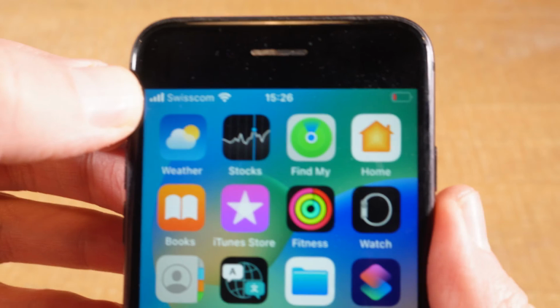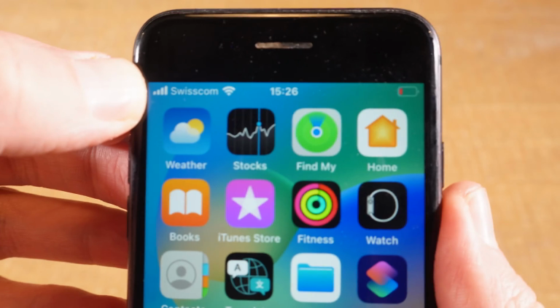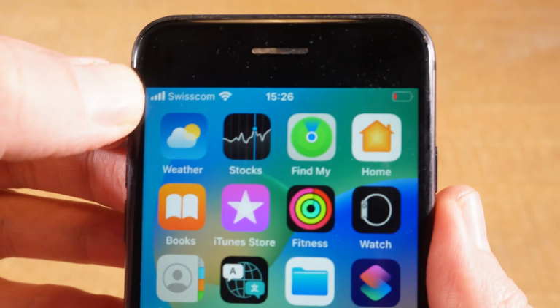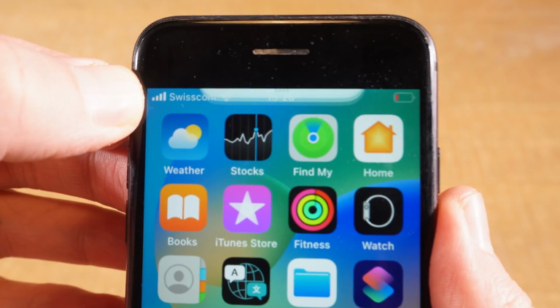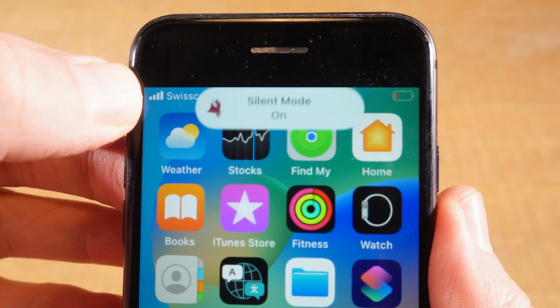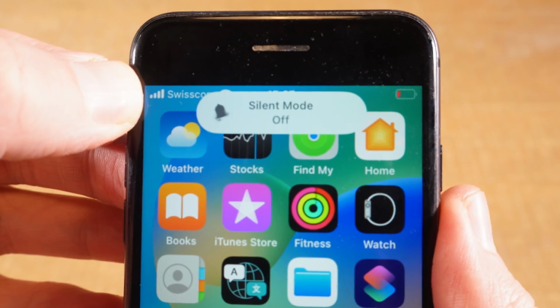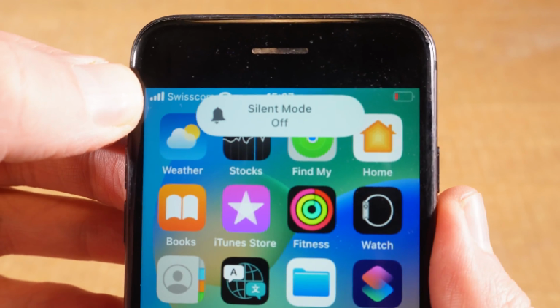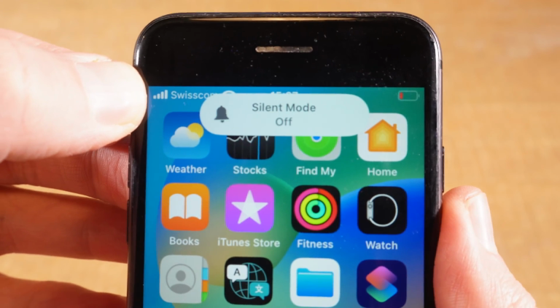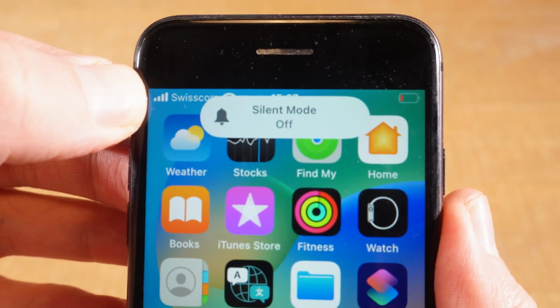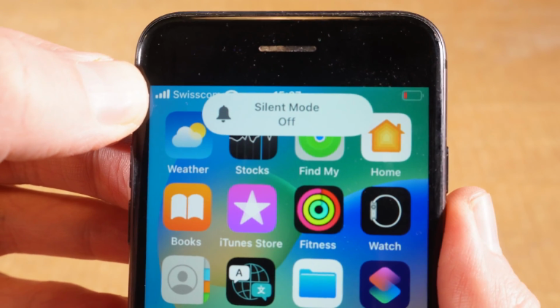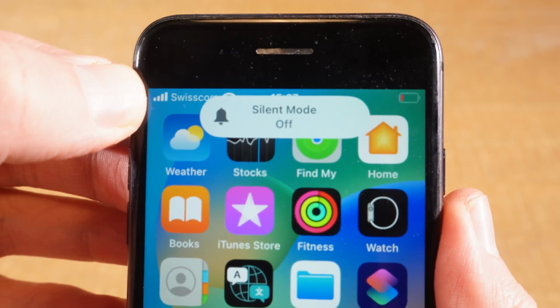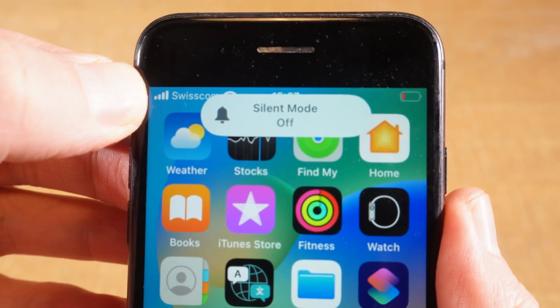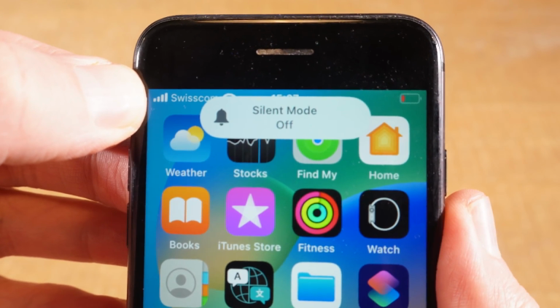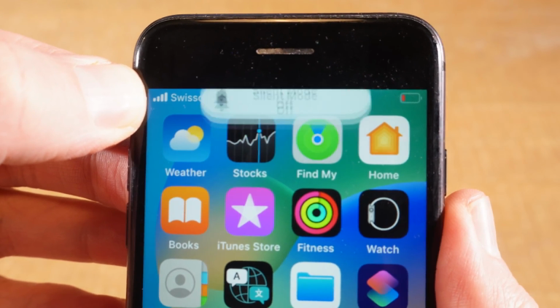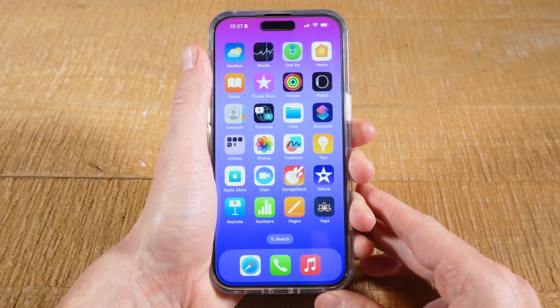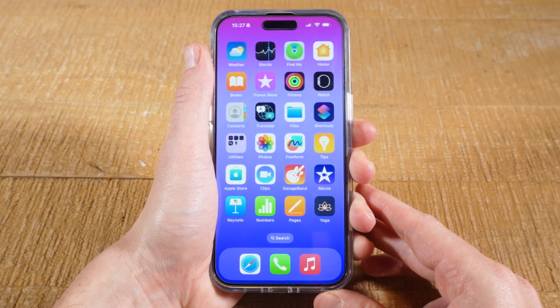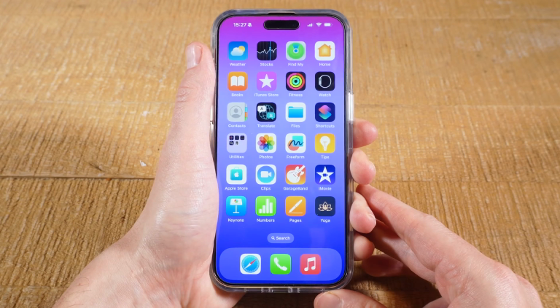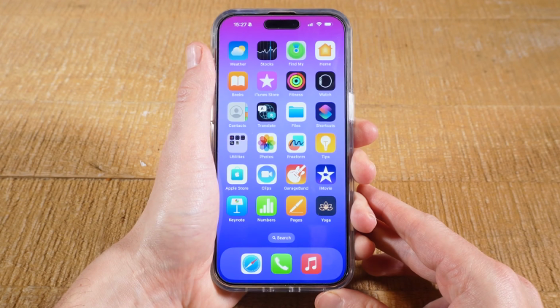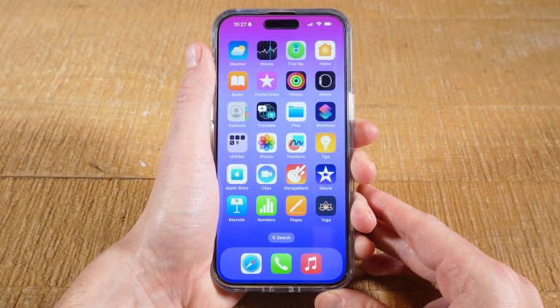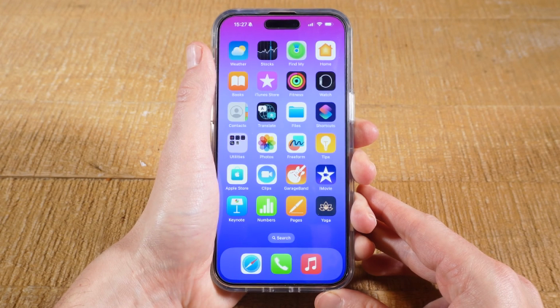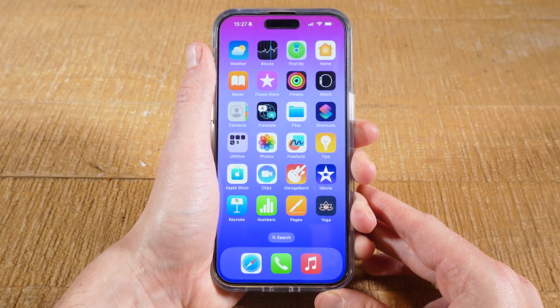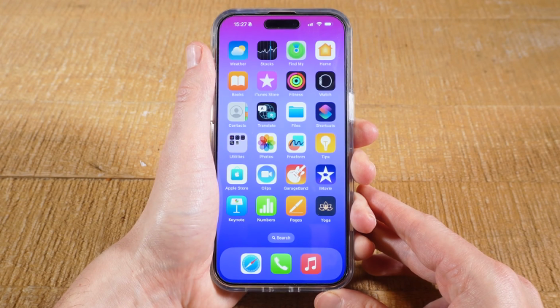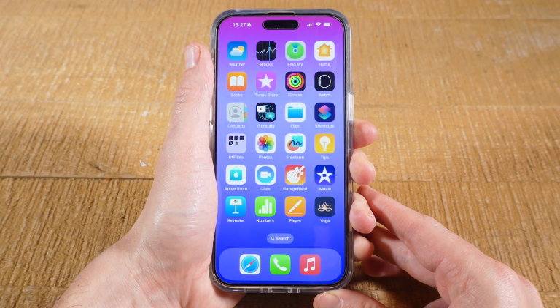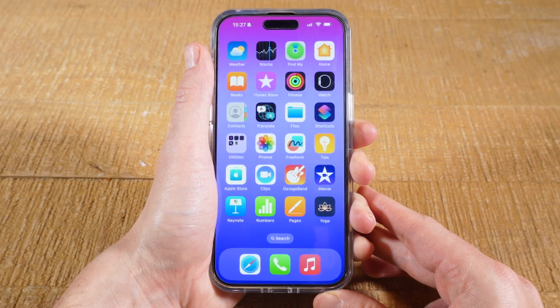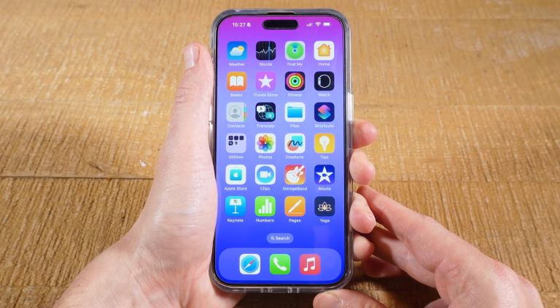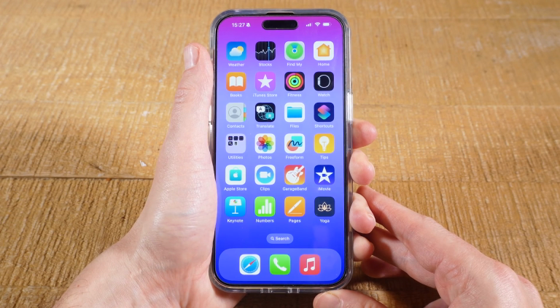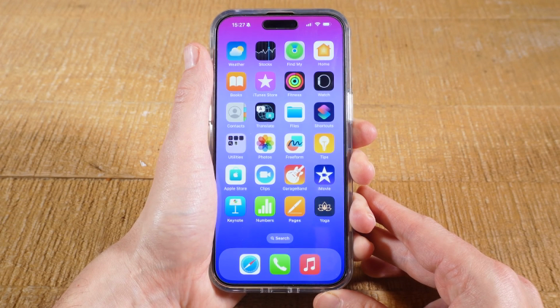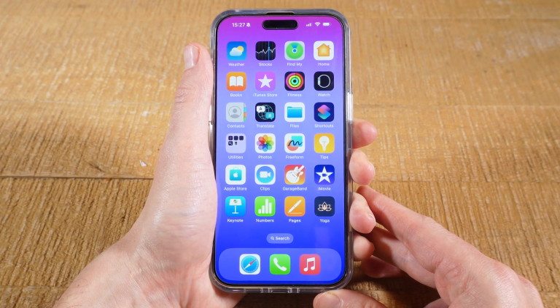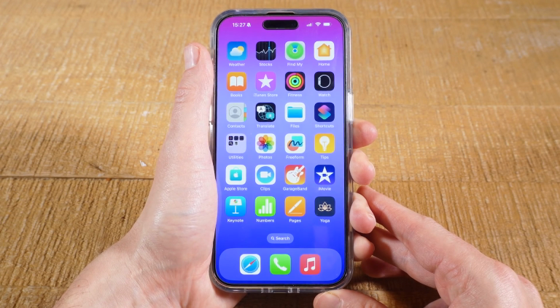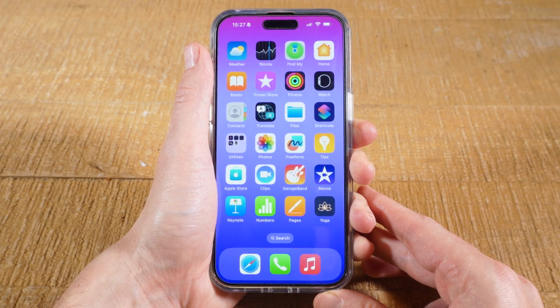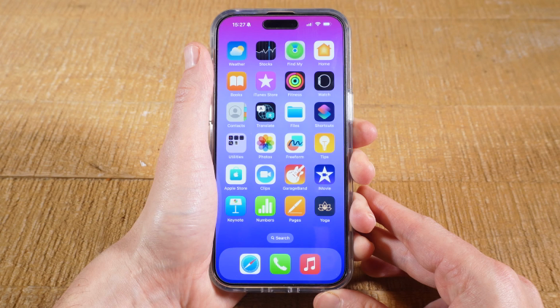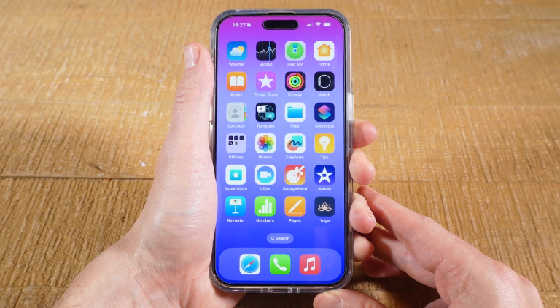How to turn off silent mode on the iPhone — let's dive right into it. To turn off silent mode on the iPhone, on almost all iPhone models, here's how it works.